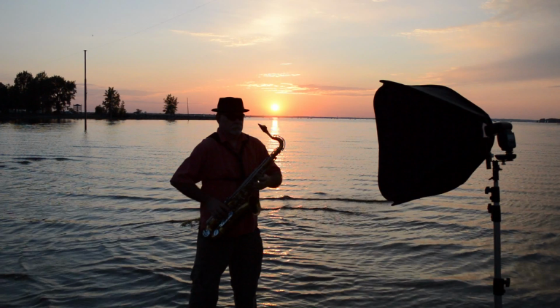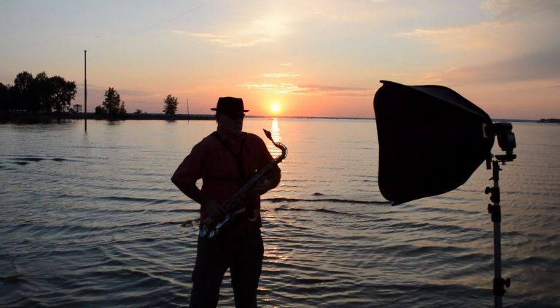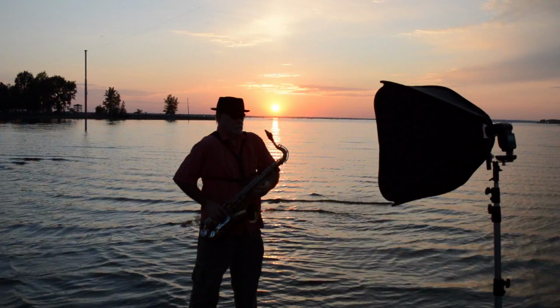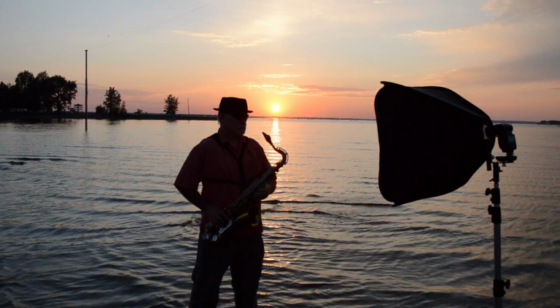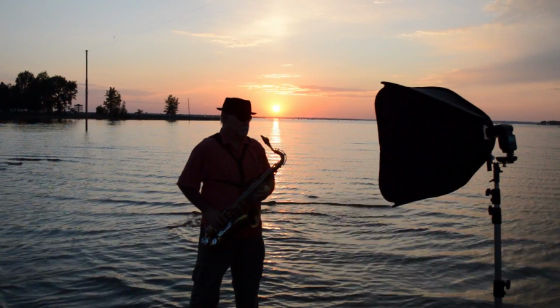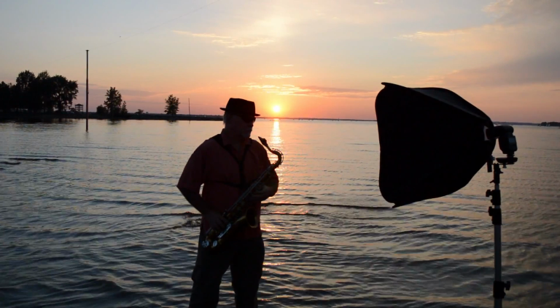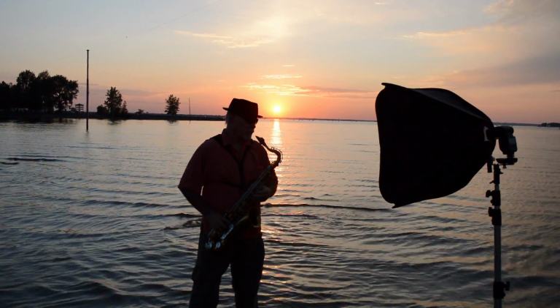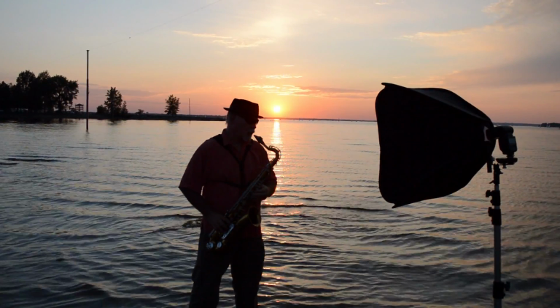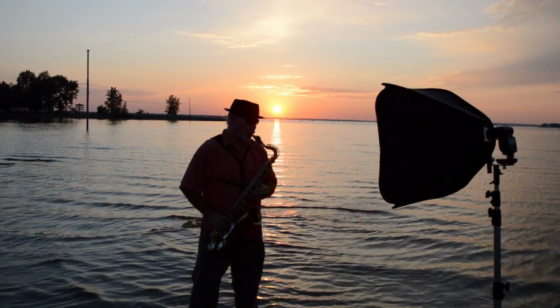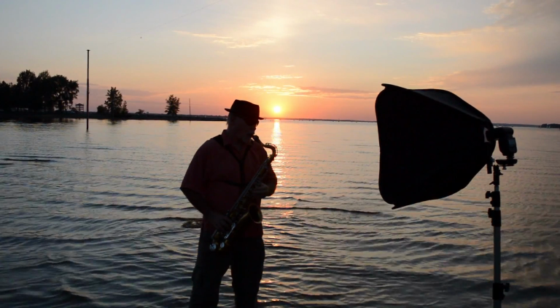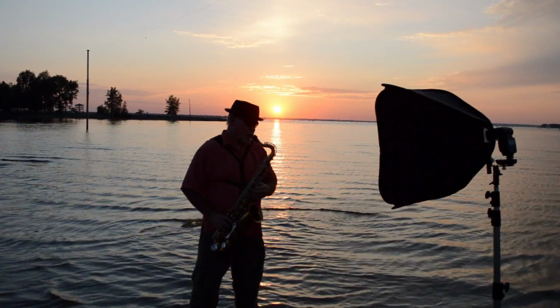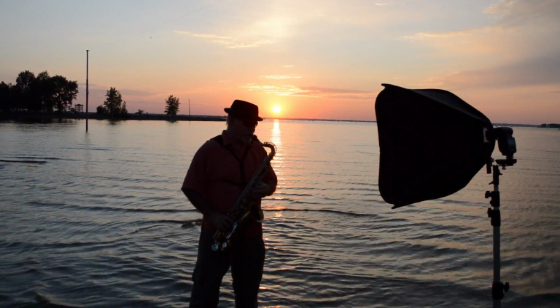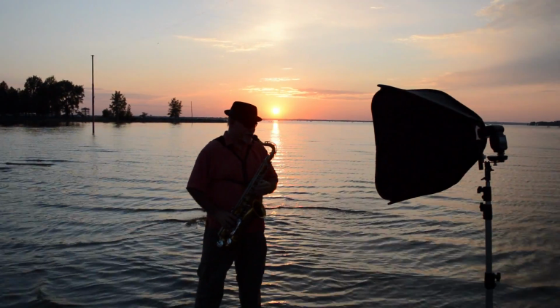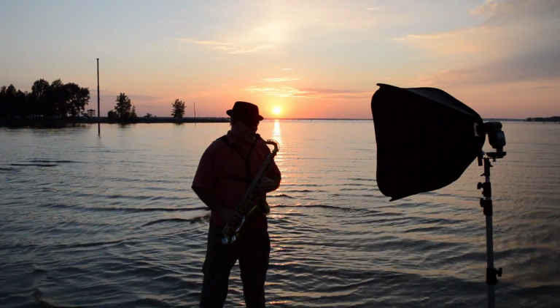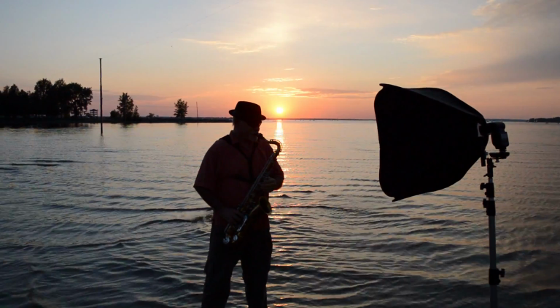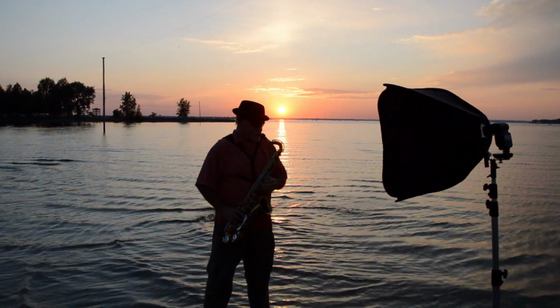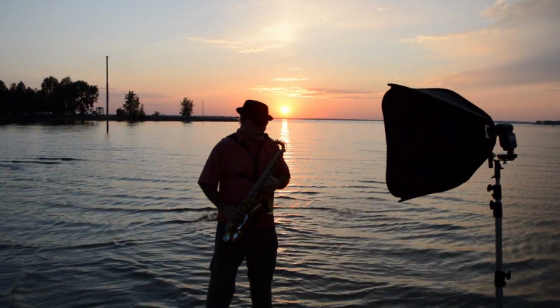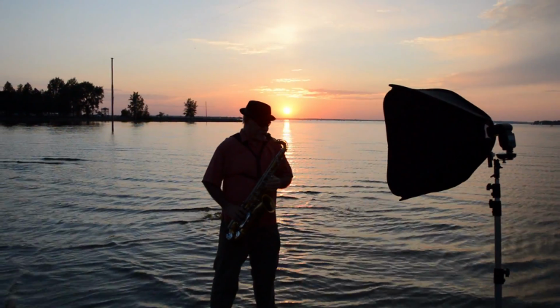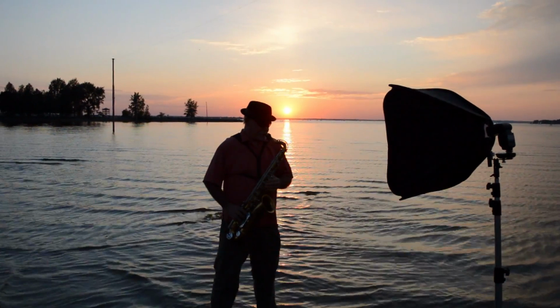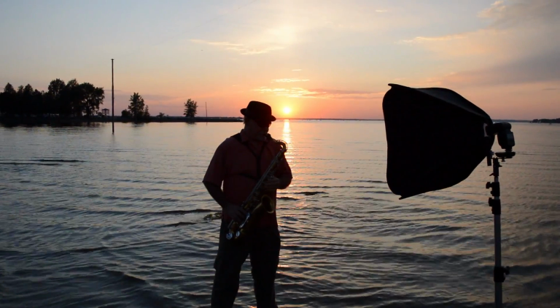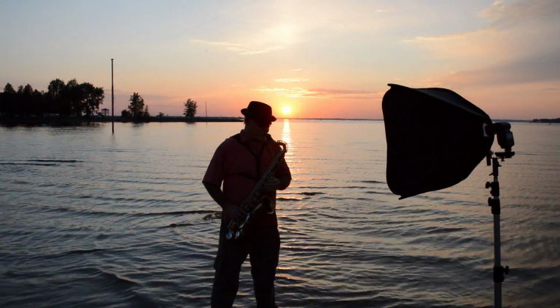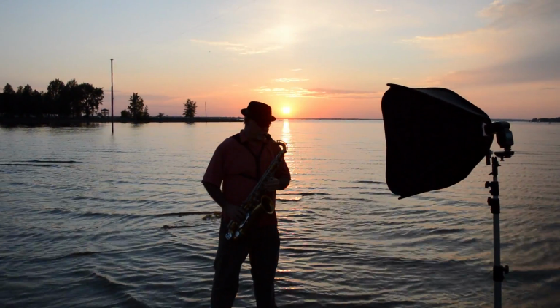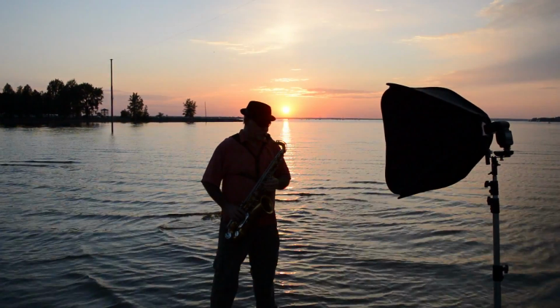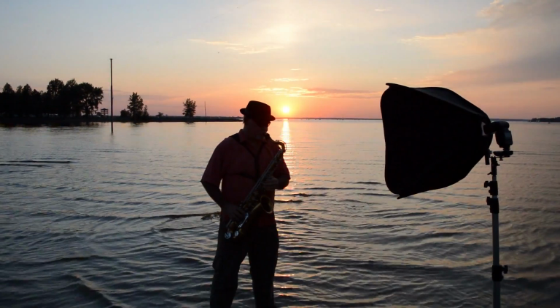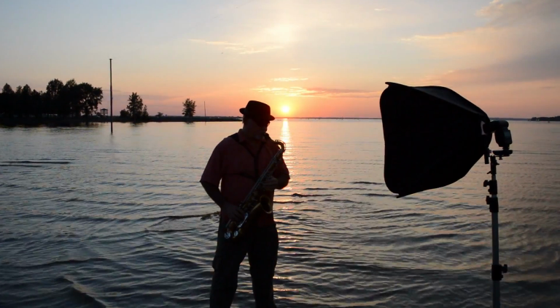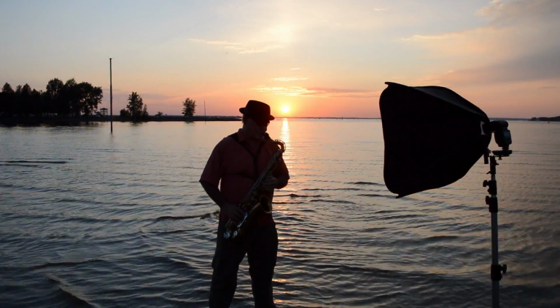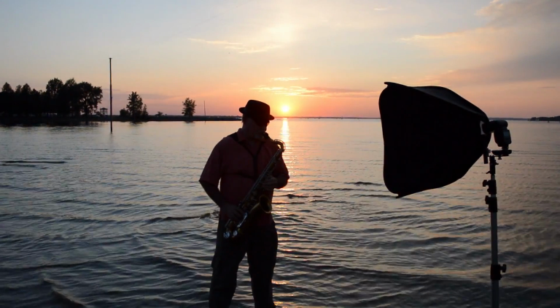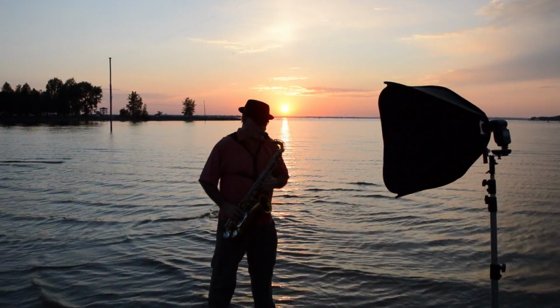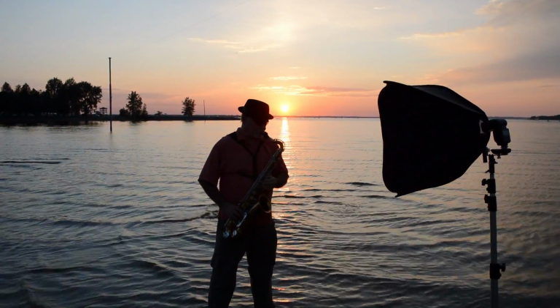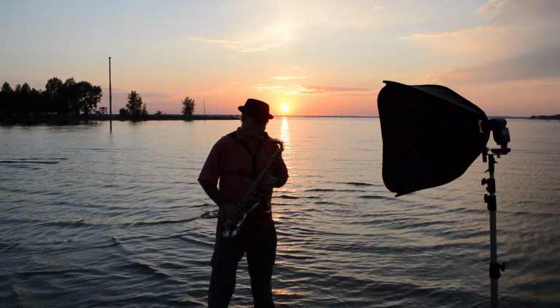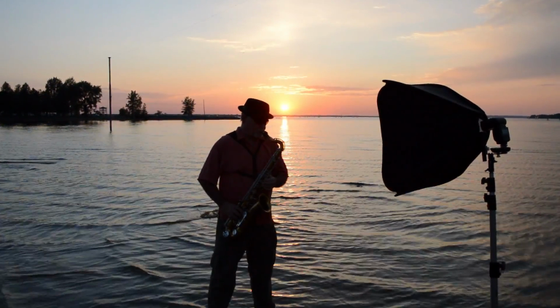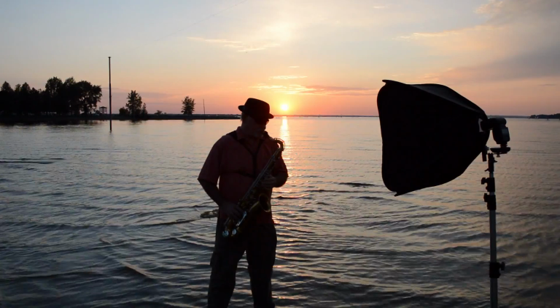Hi, welcome to another episode of What's Up in Photography. Today we're going to do a photo shoot at a beach at sunset.